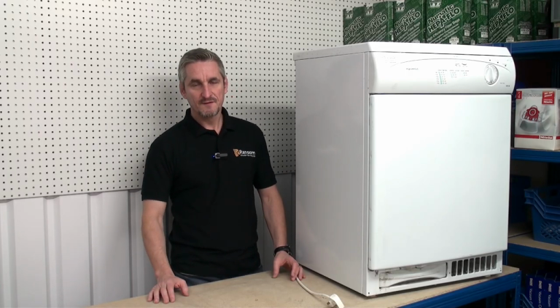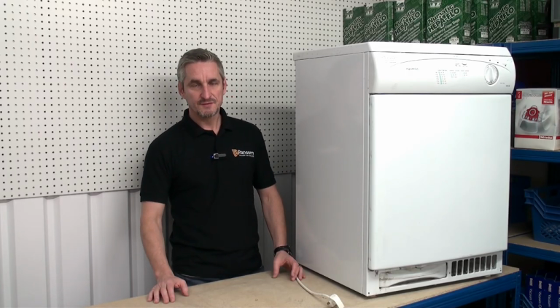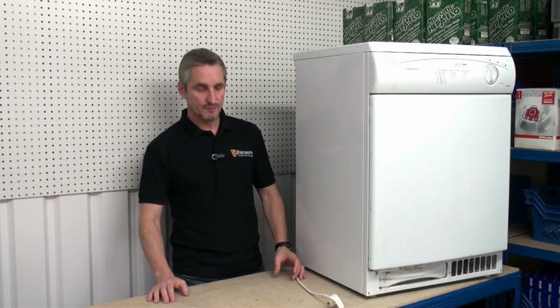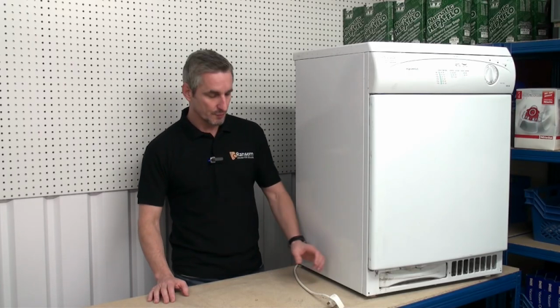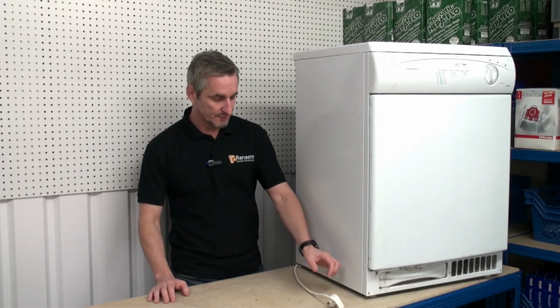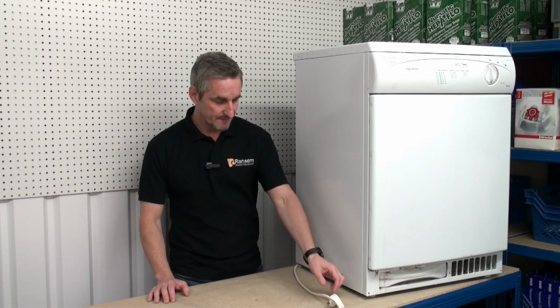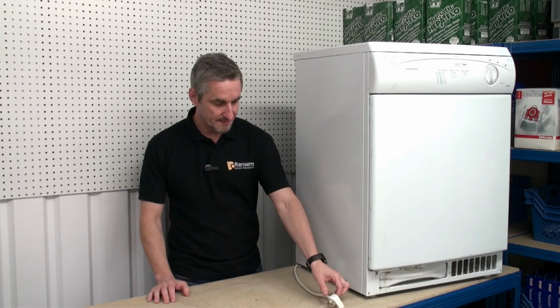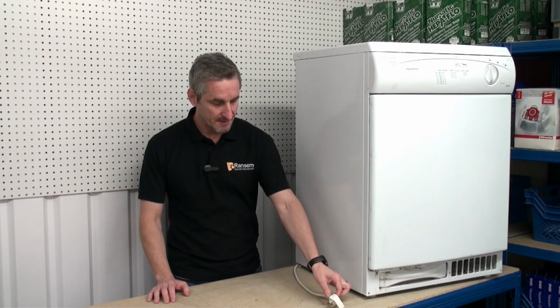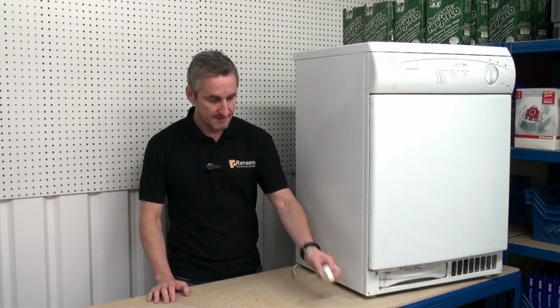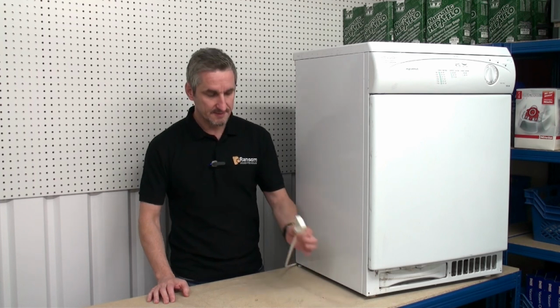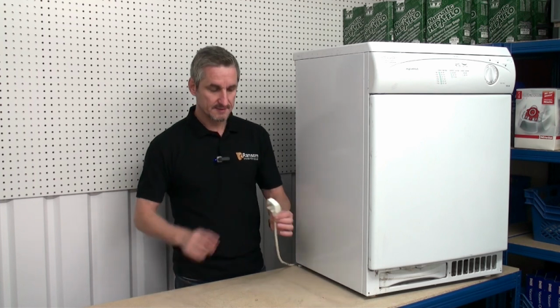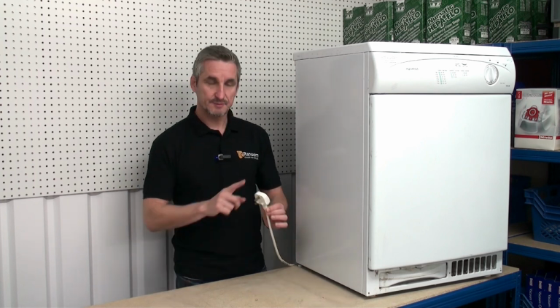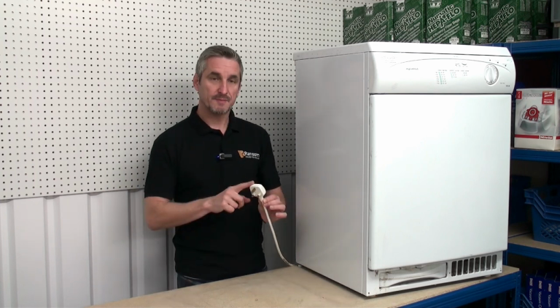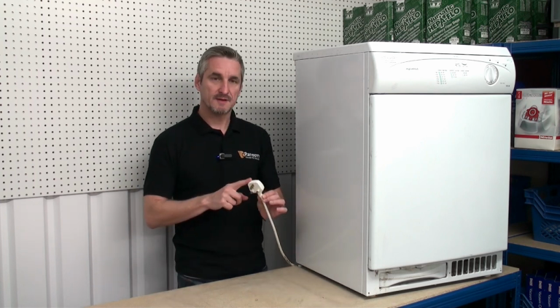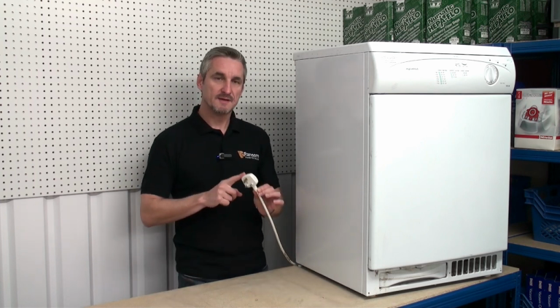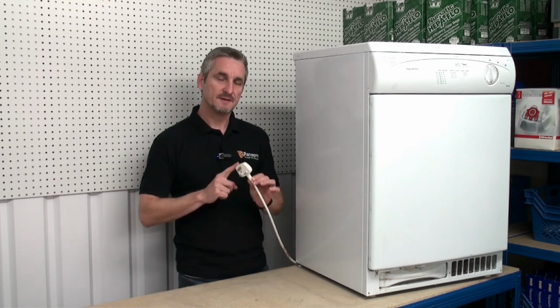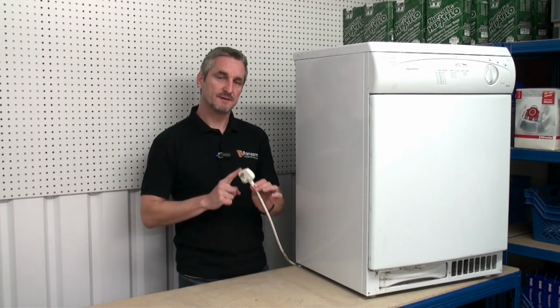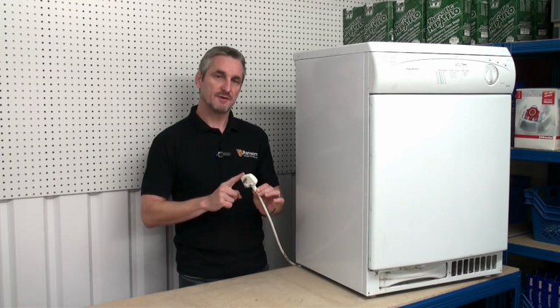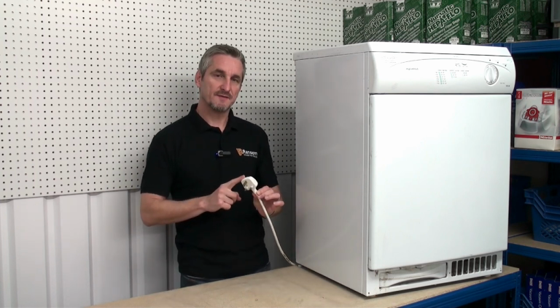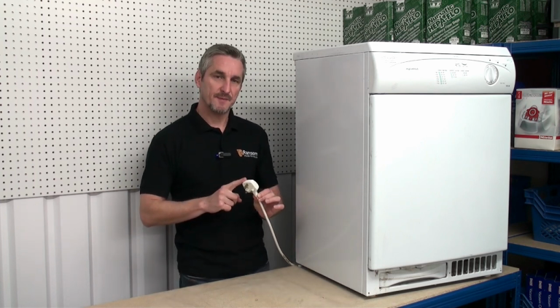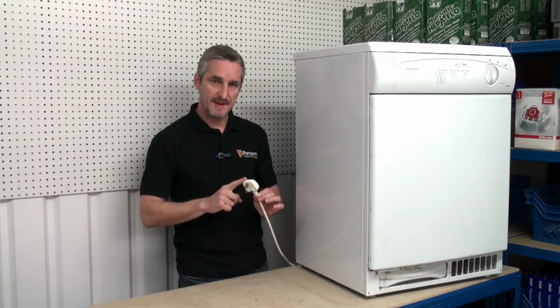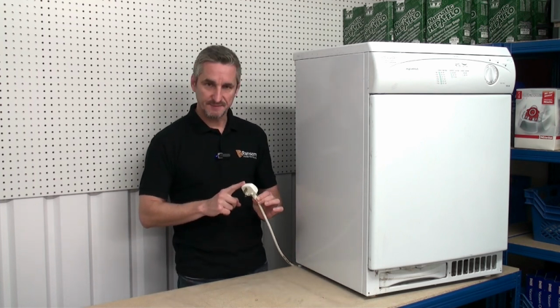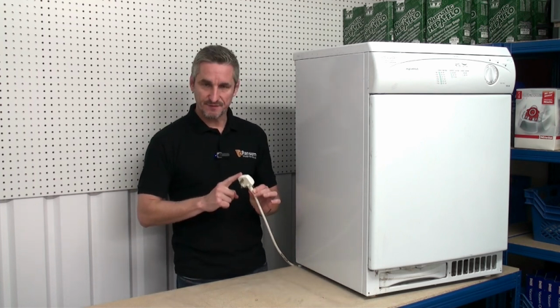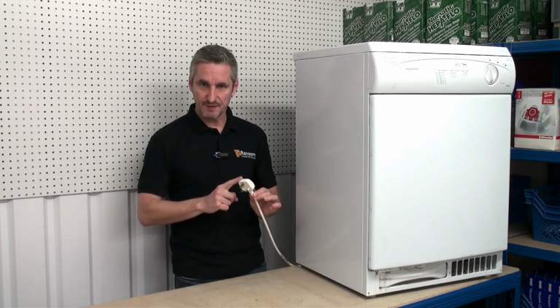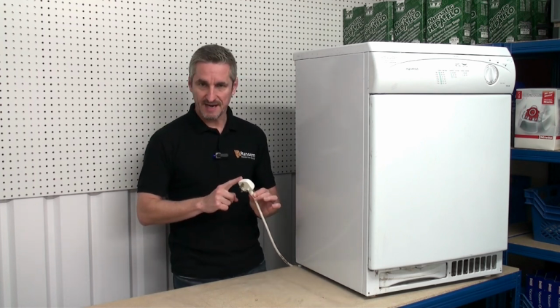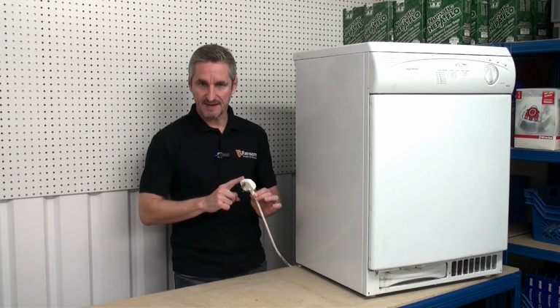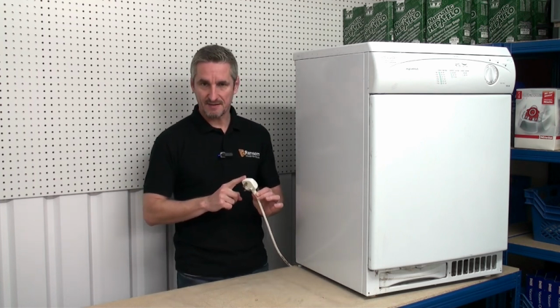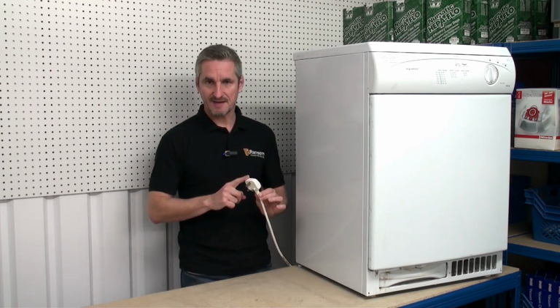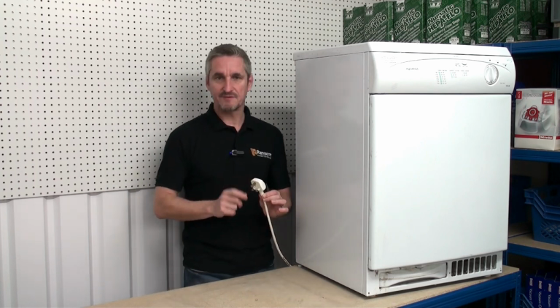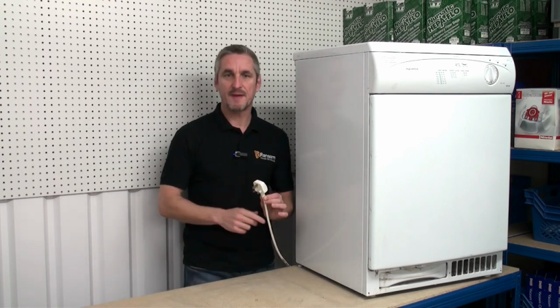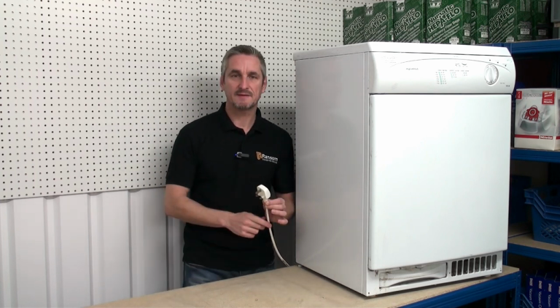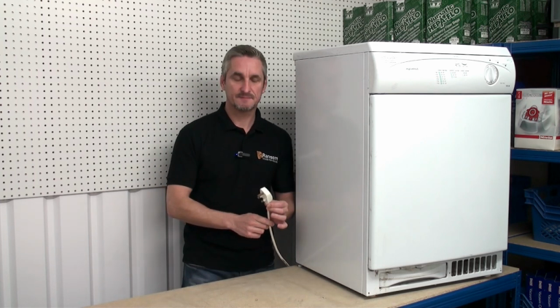First of all, always remember to unplug the dryer from the mains before you carry out any repairs.